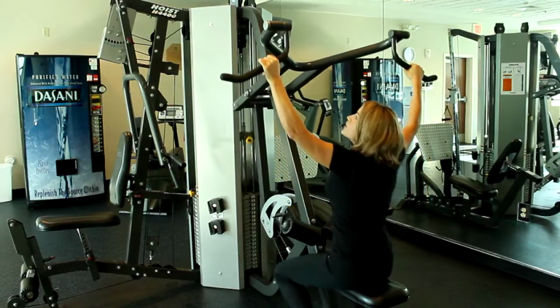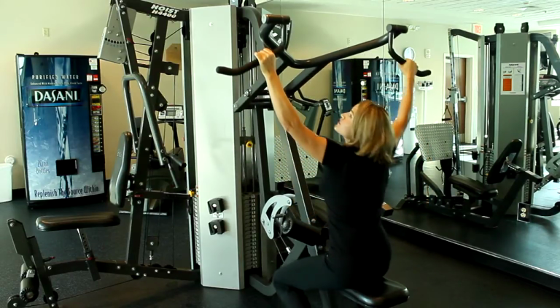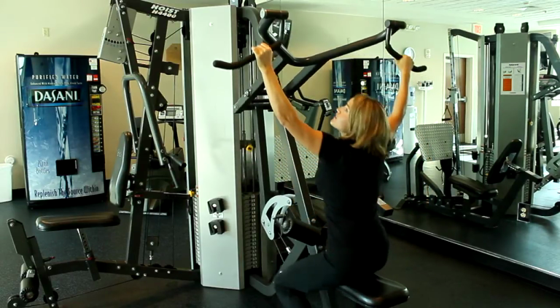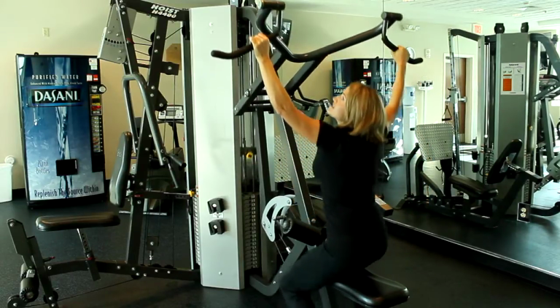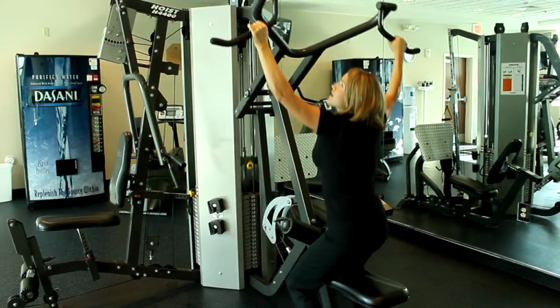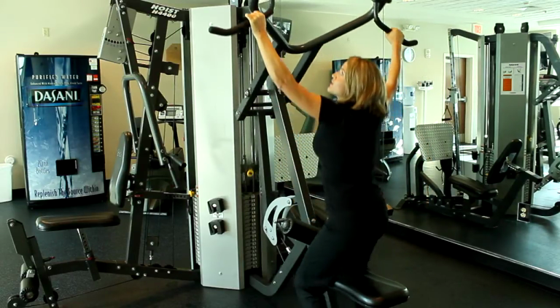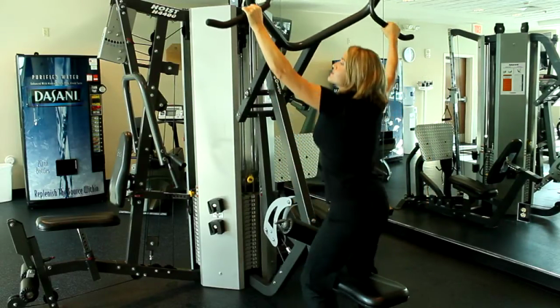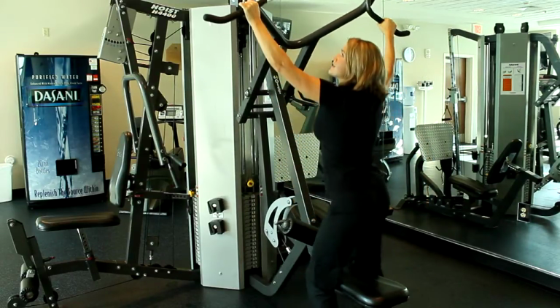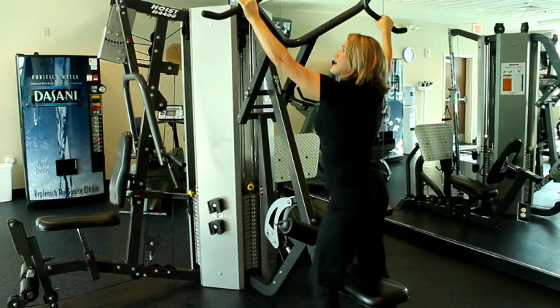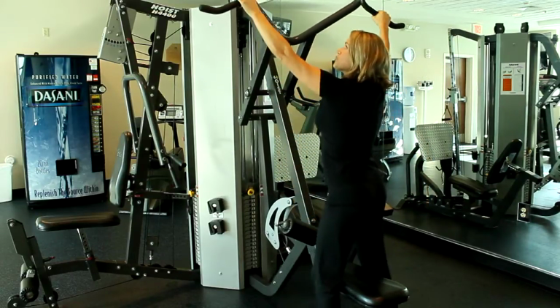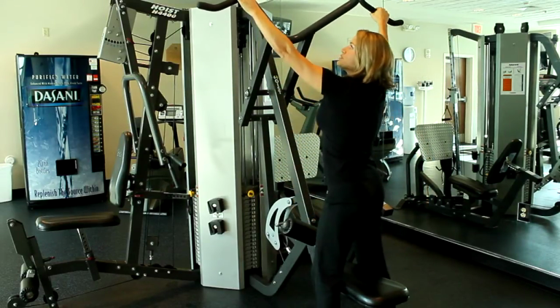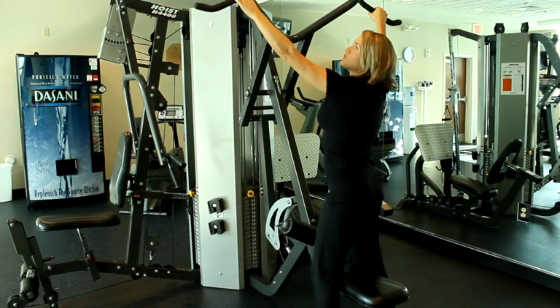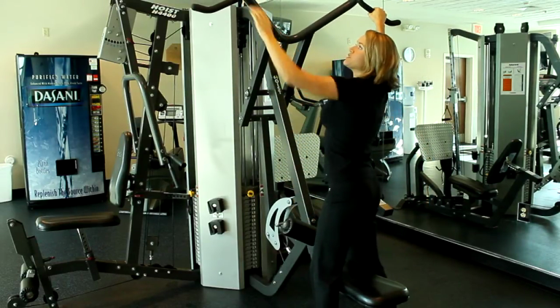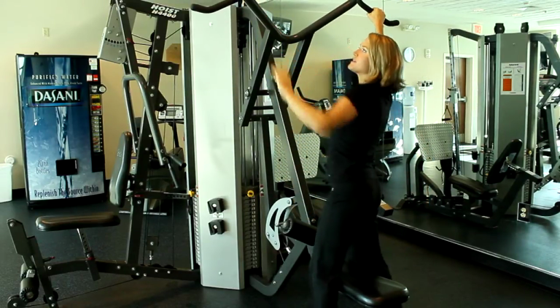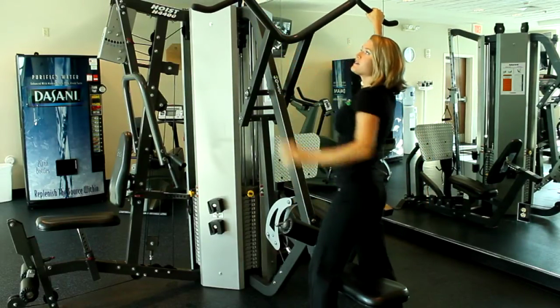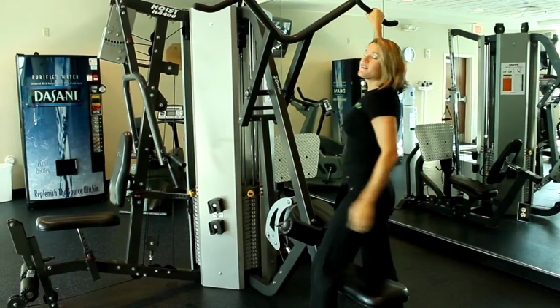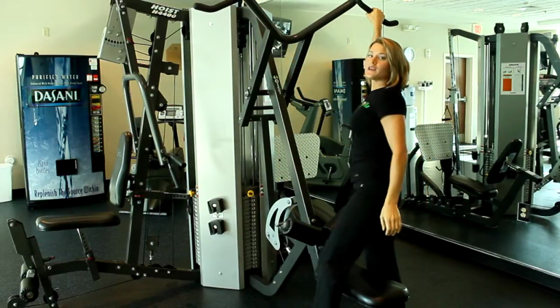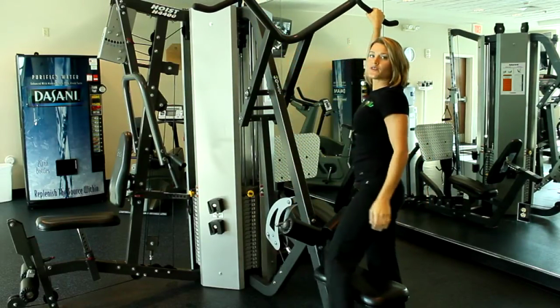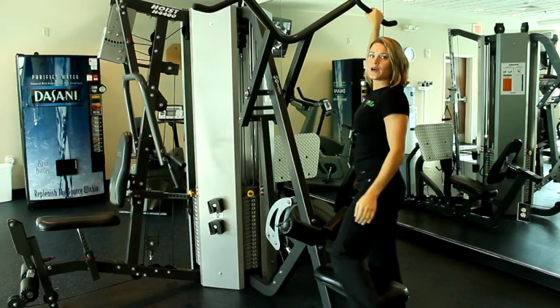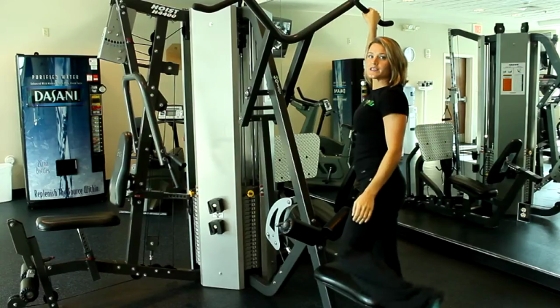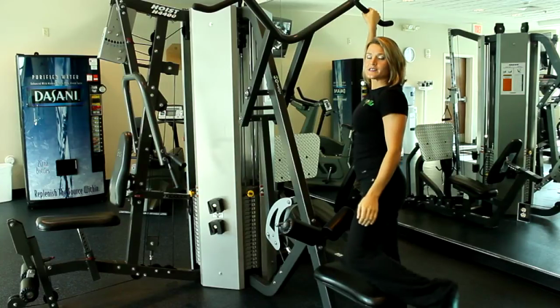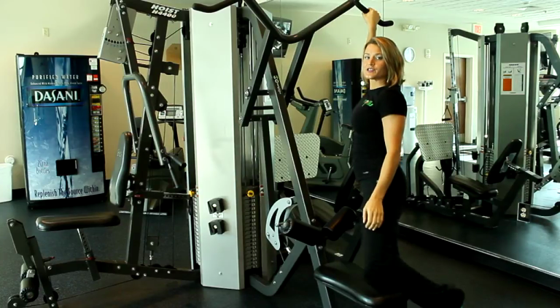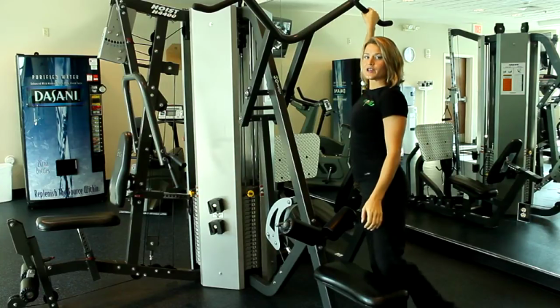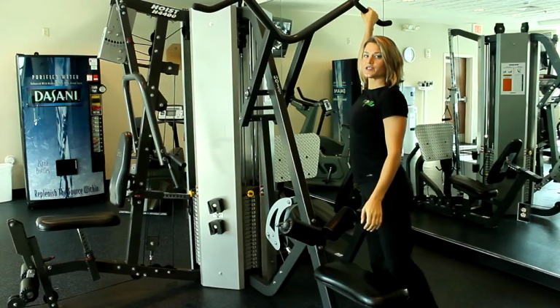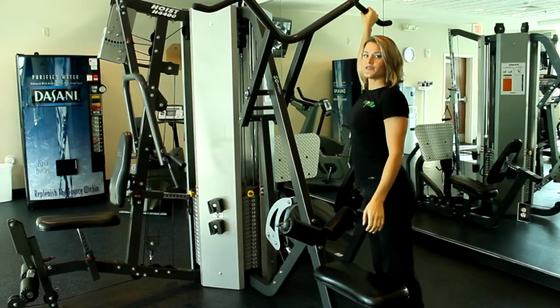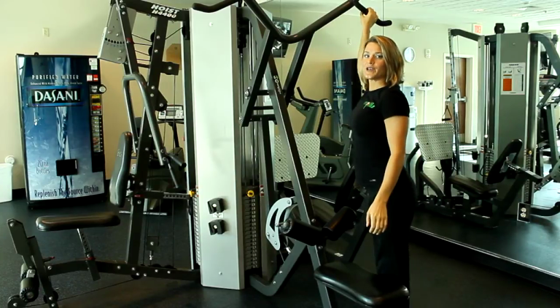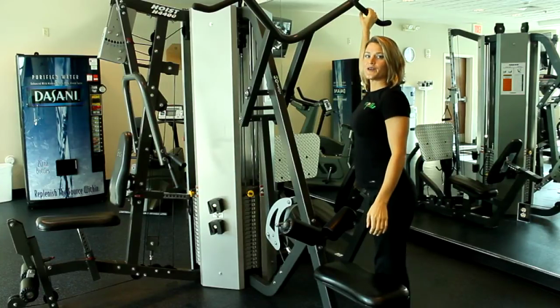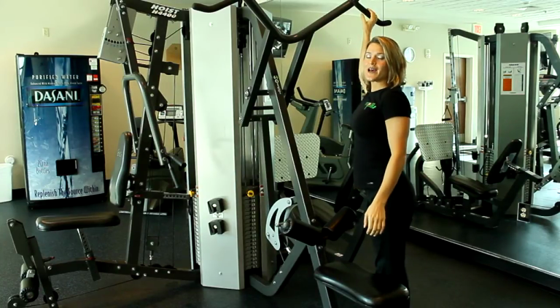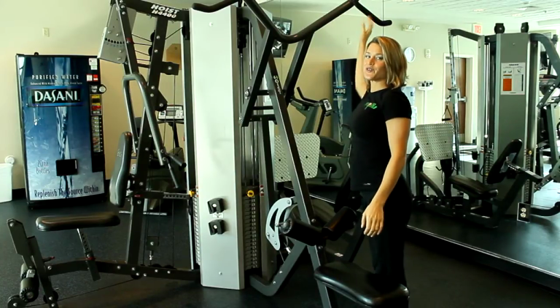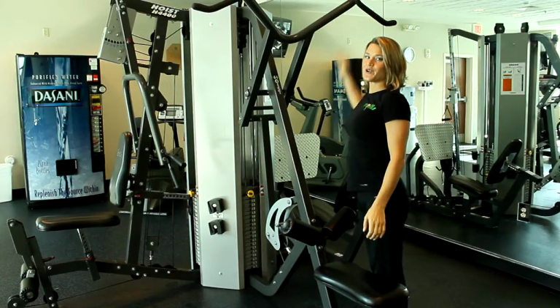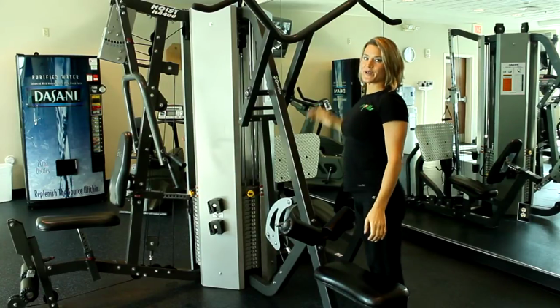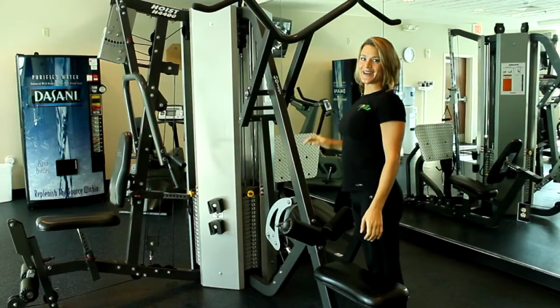This is how to use a lat pulldown machine. Thank you for watching this instructional video. Have a great workout.